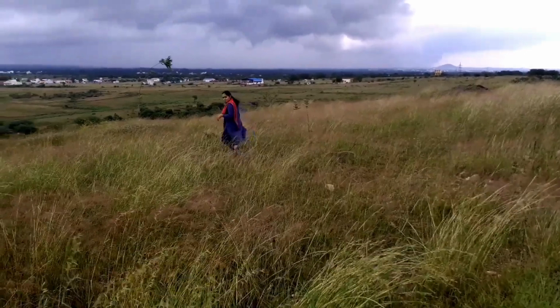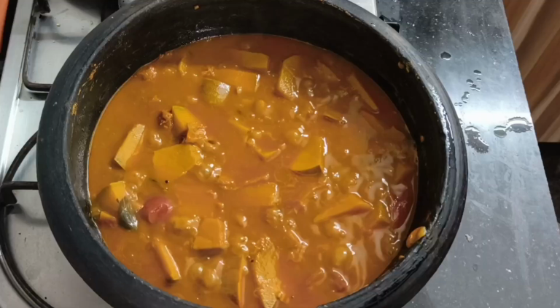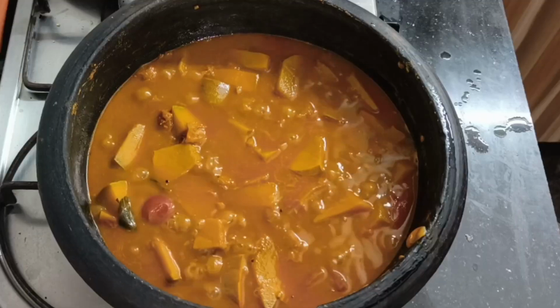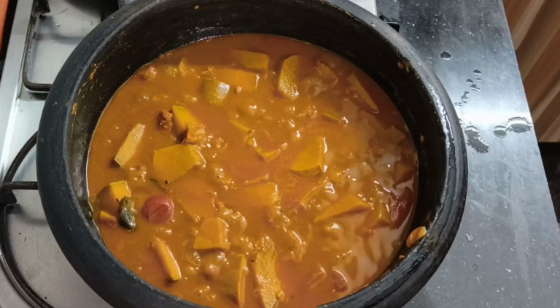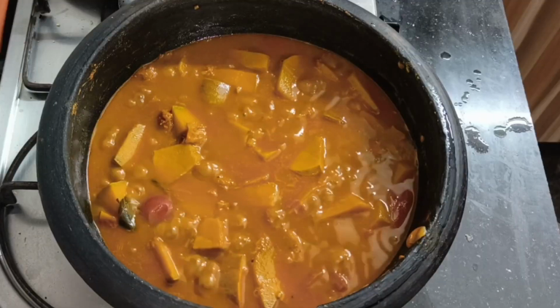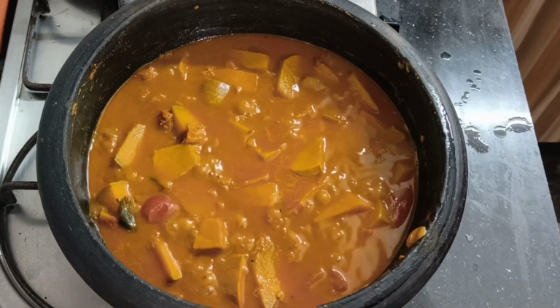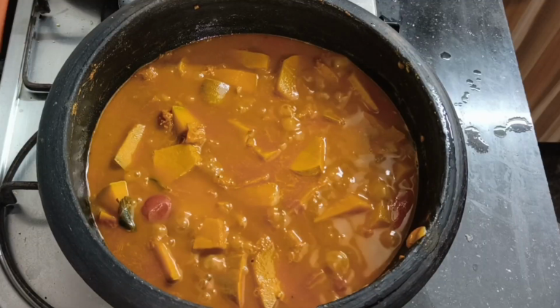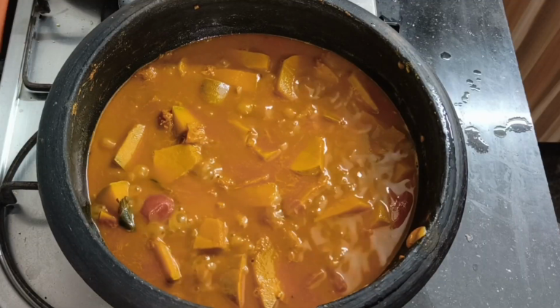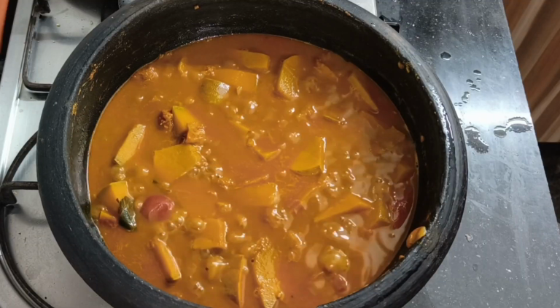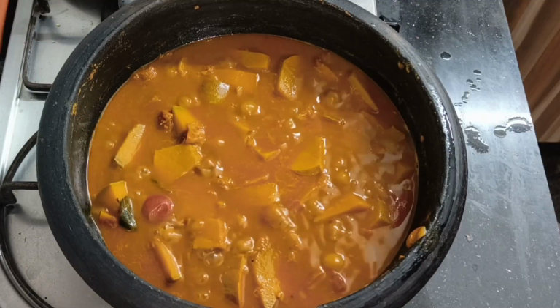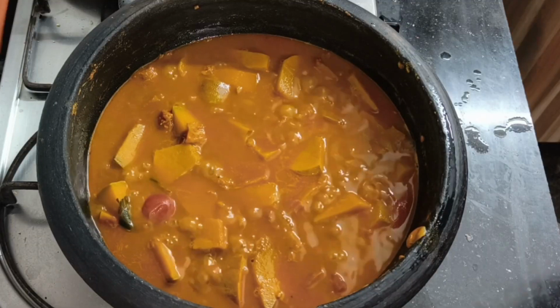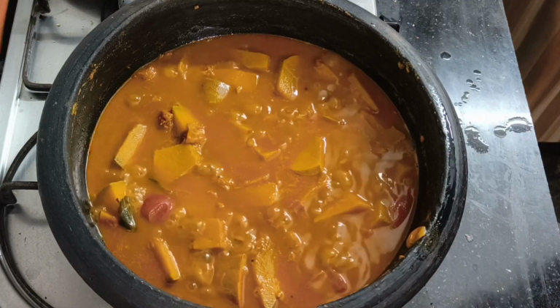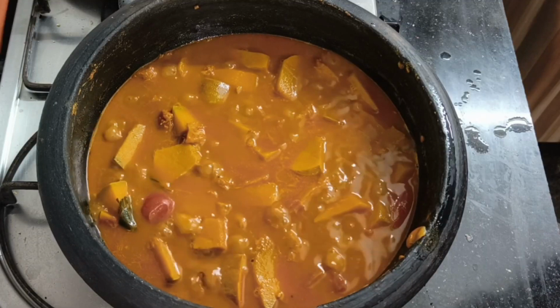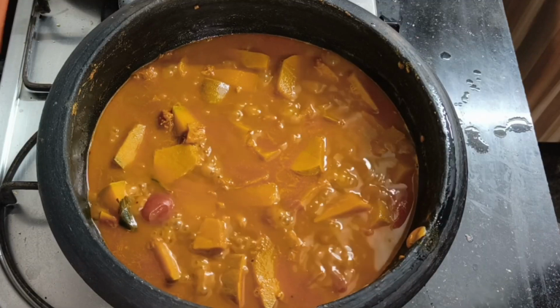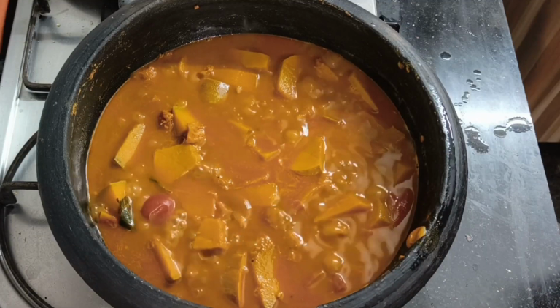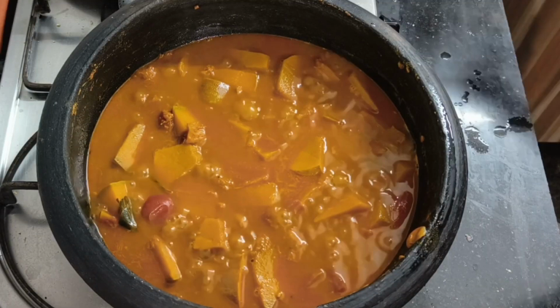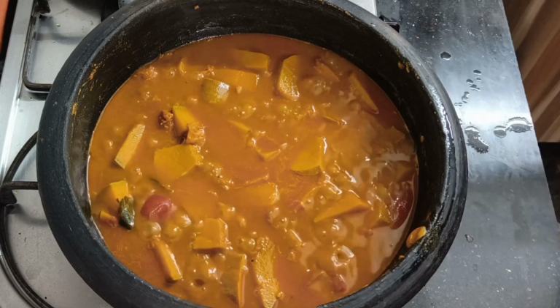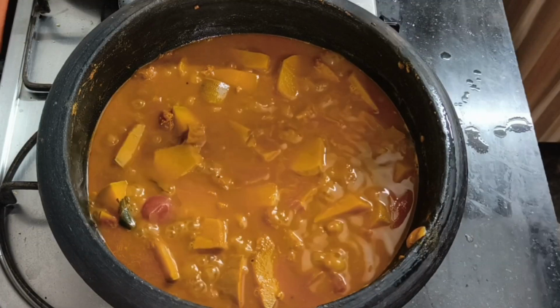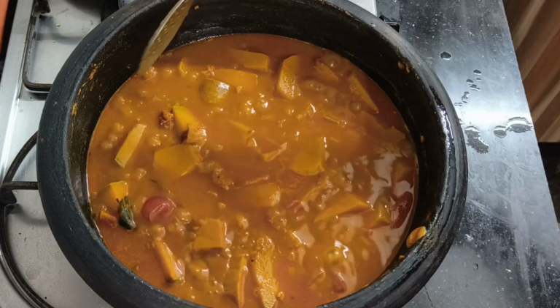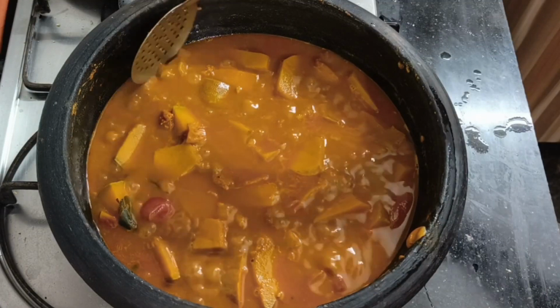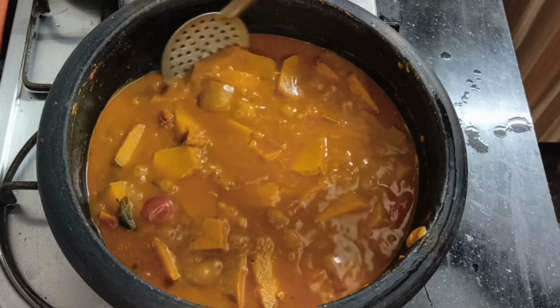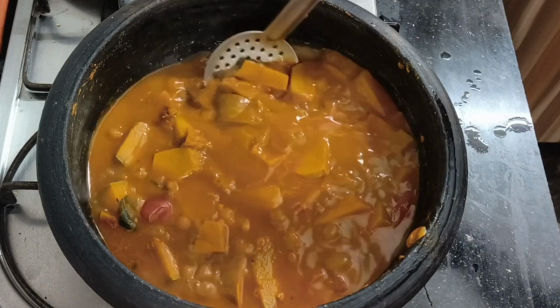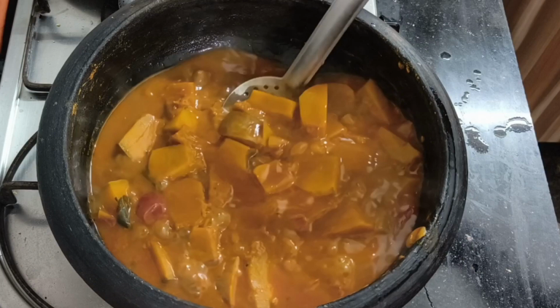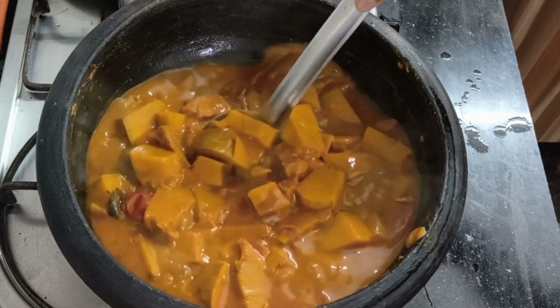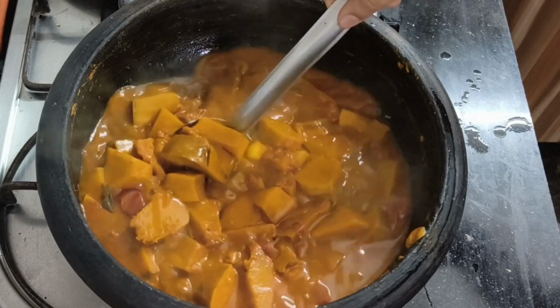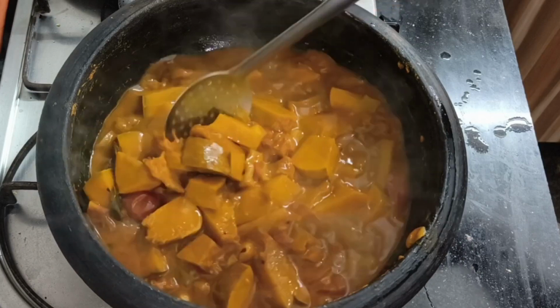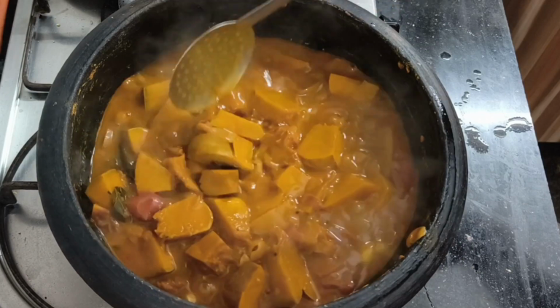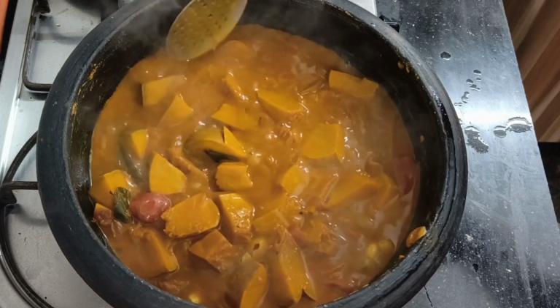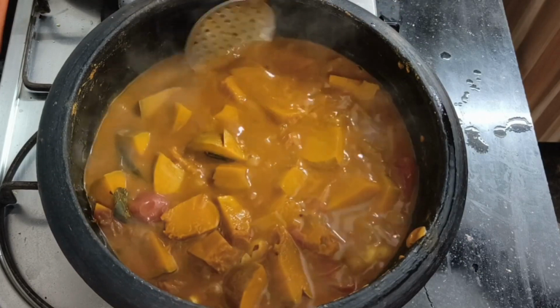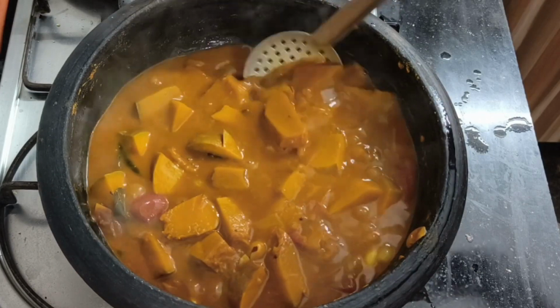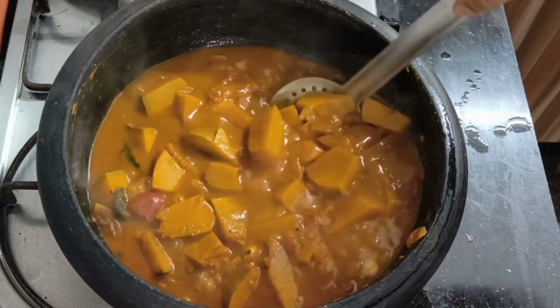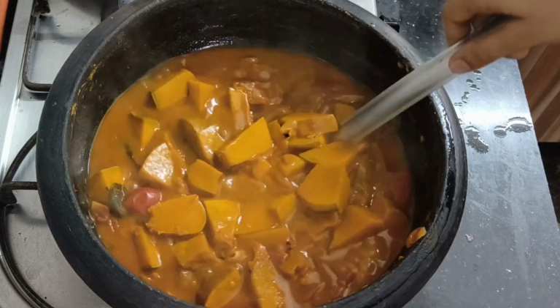Hi friends, welcome to my channel Nithiyadha Momlogs. Today is a Chettinad special — Puri Kari.